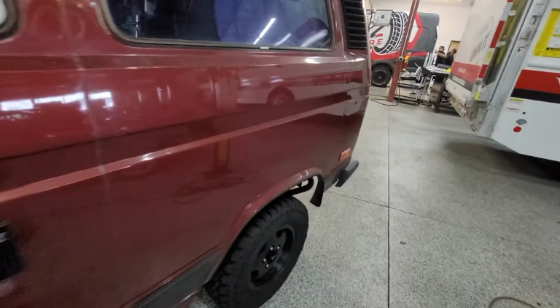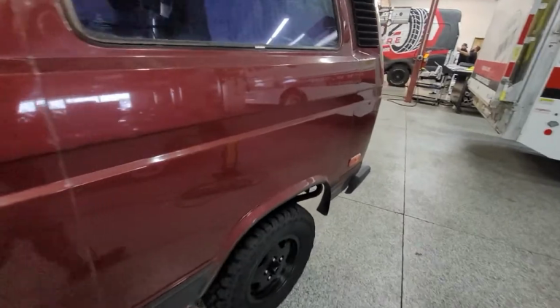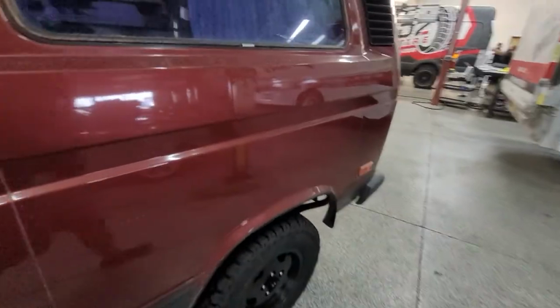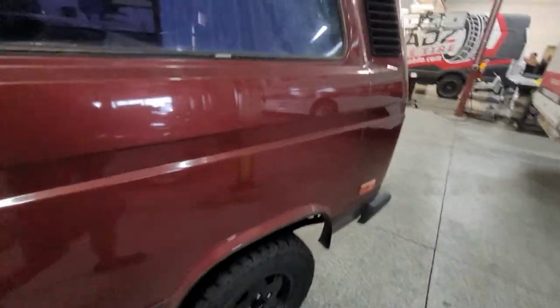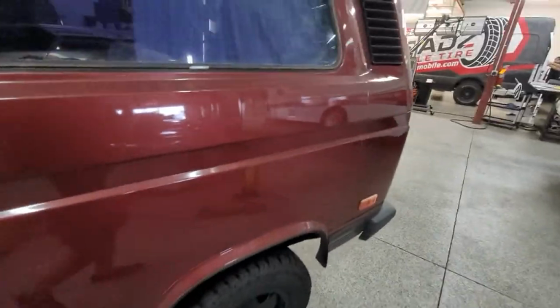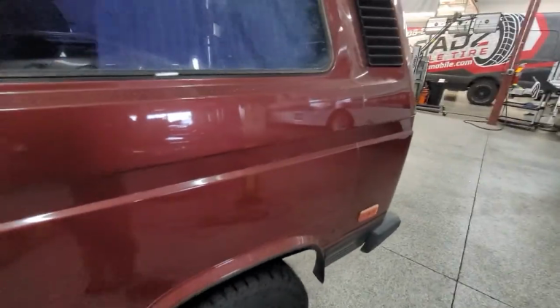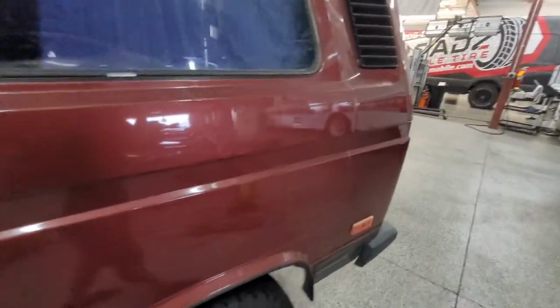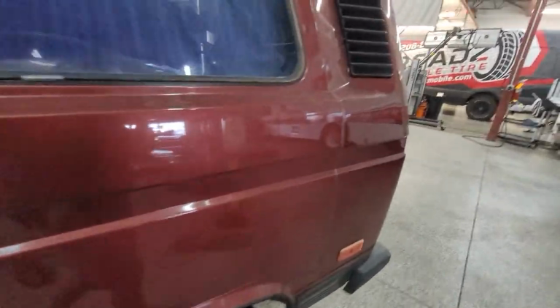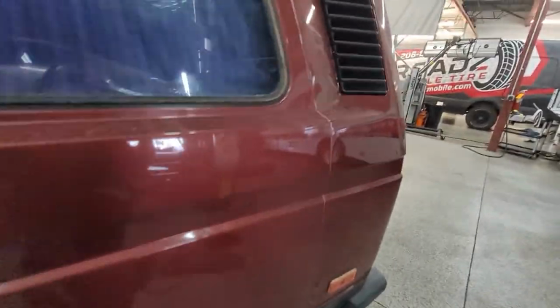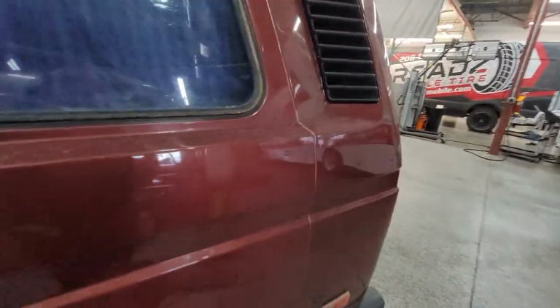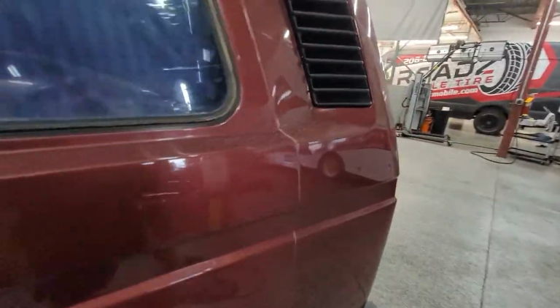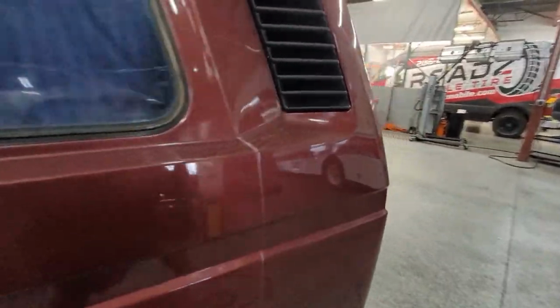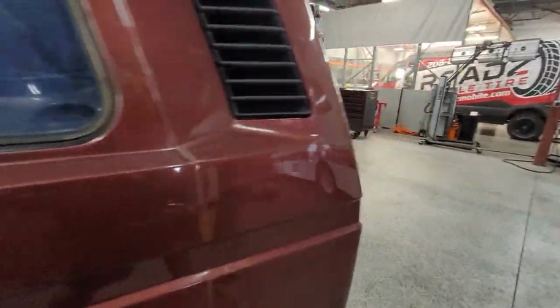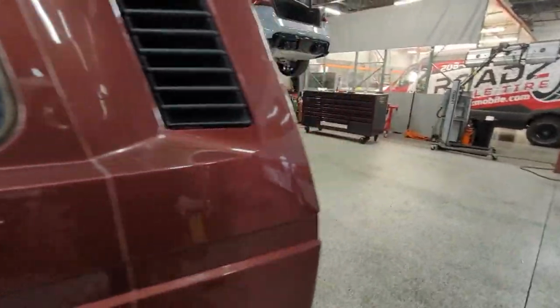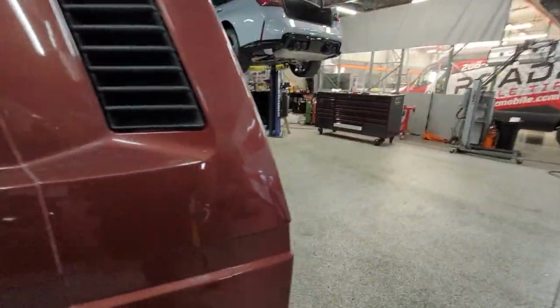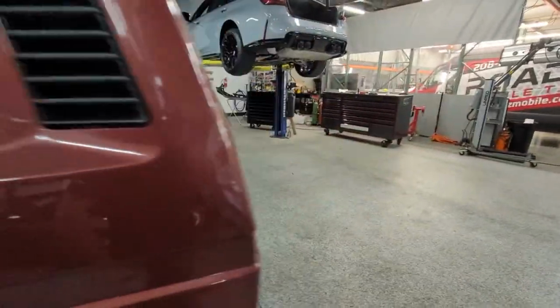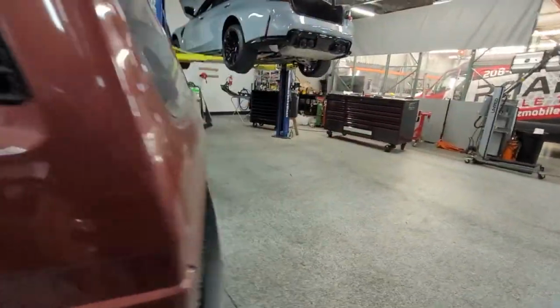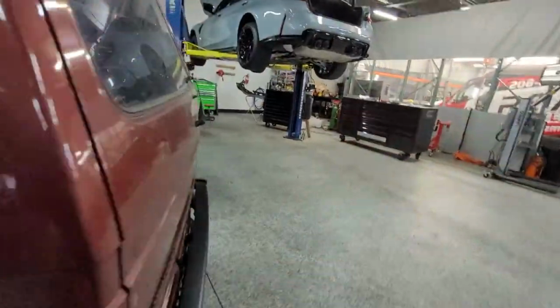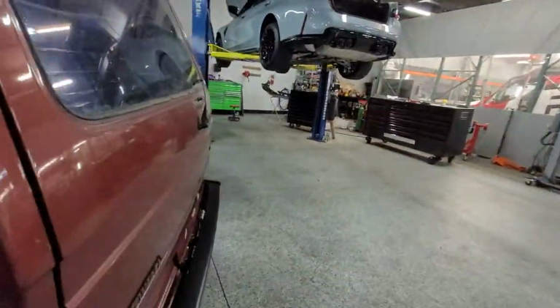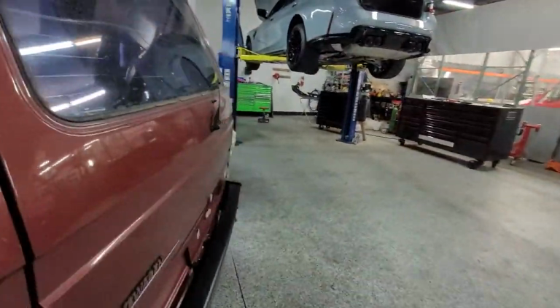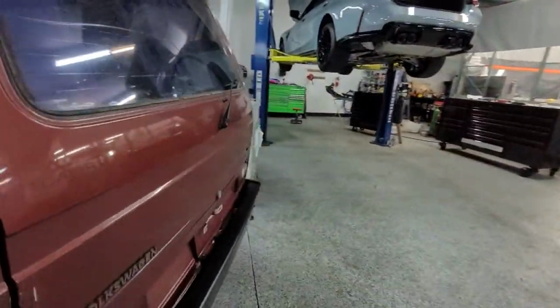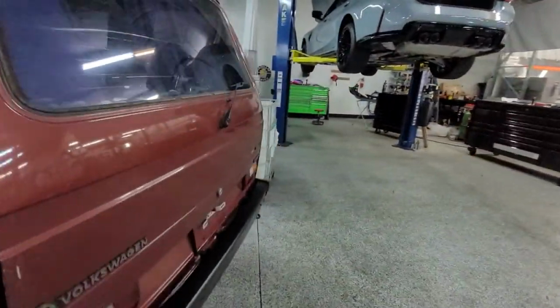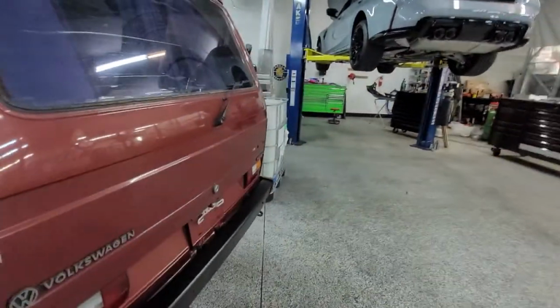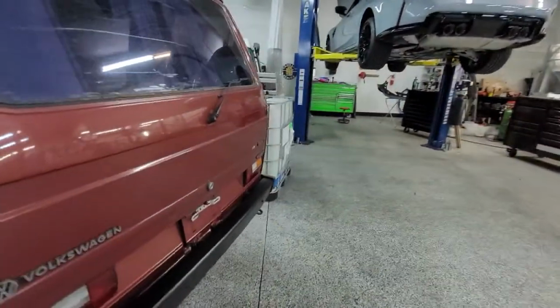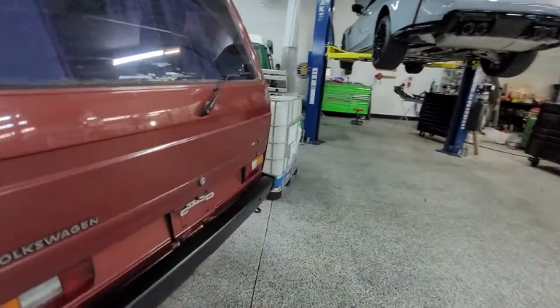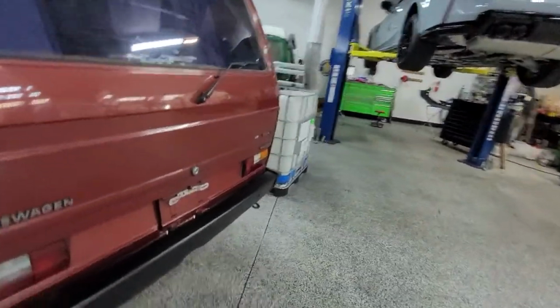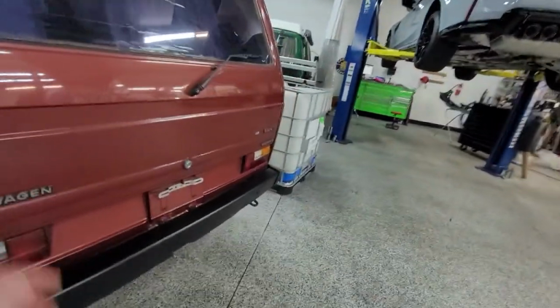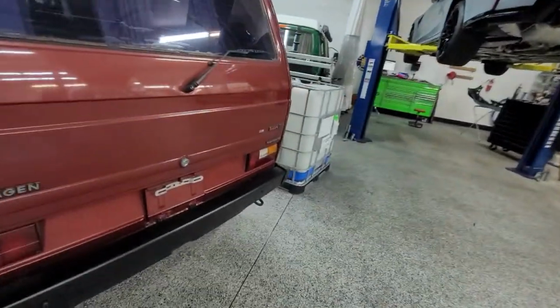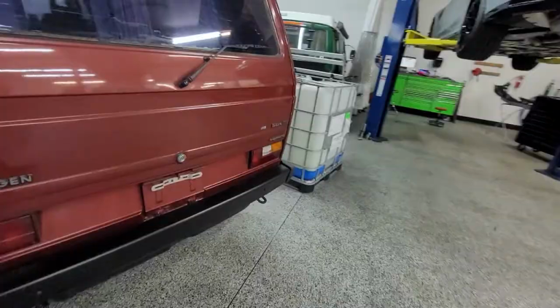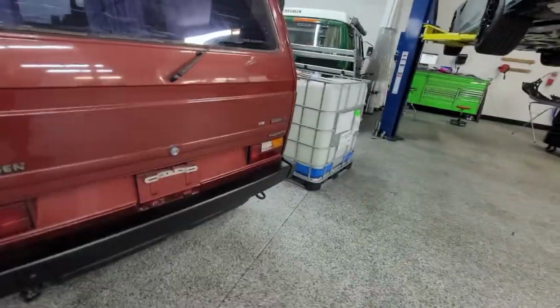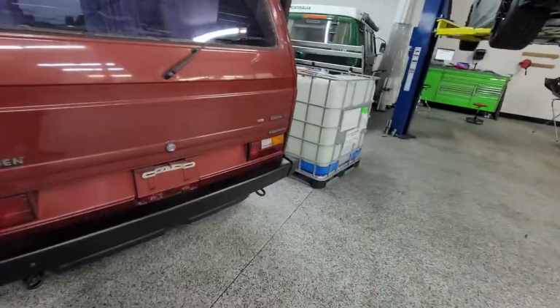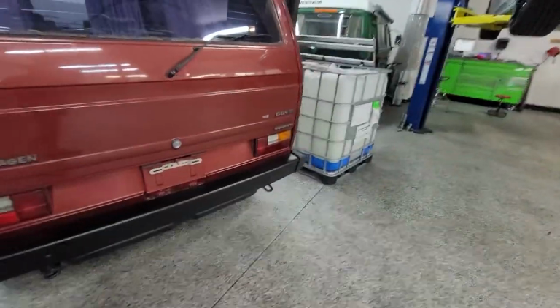That's a really nice truck. Let me know if you need anything else.